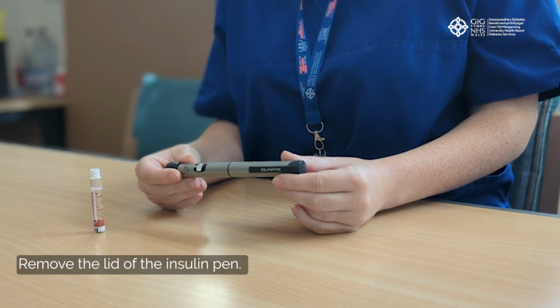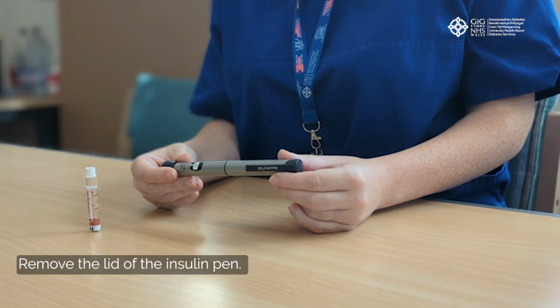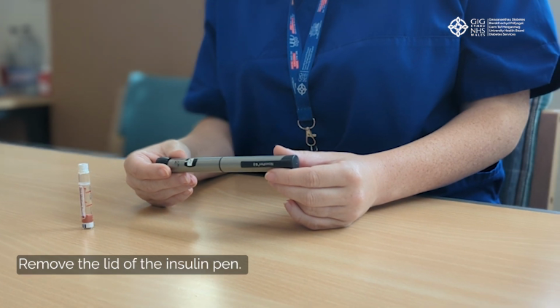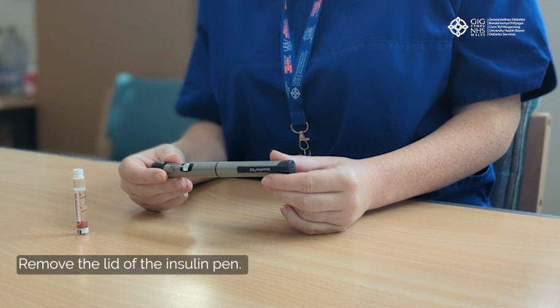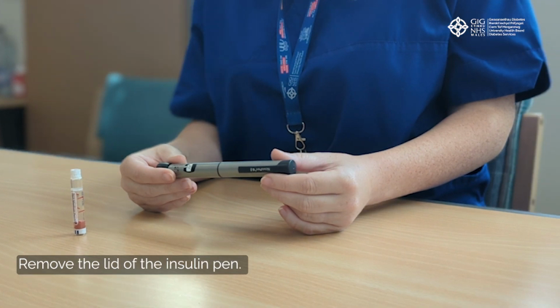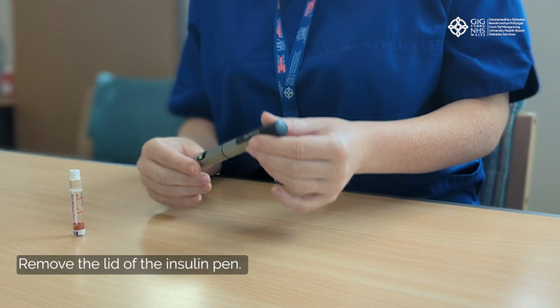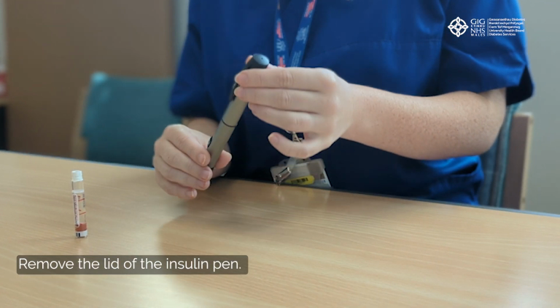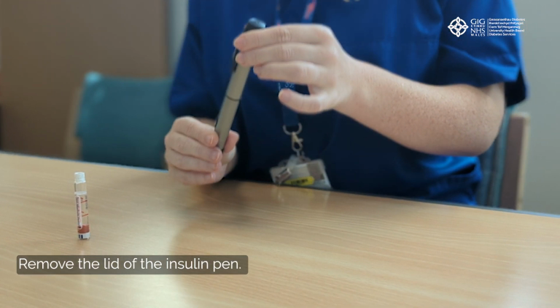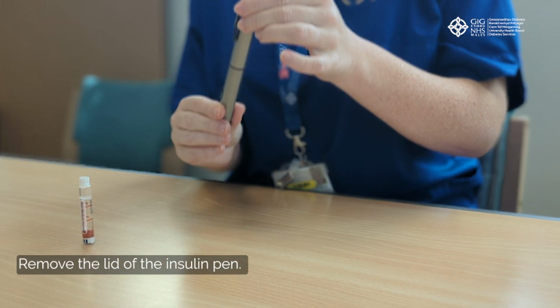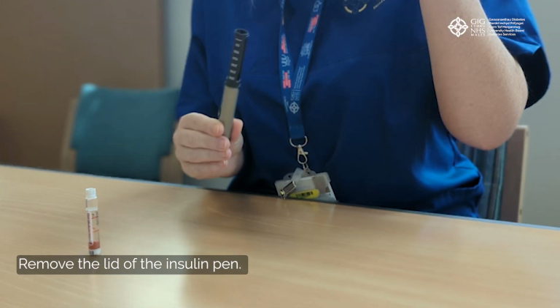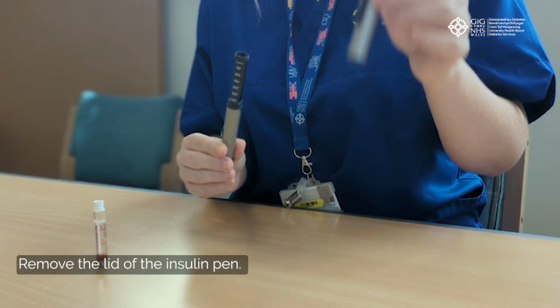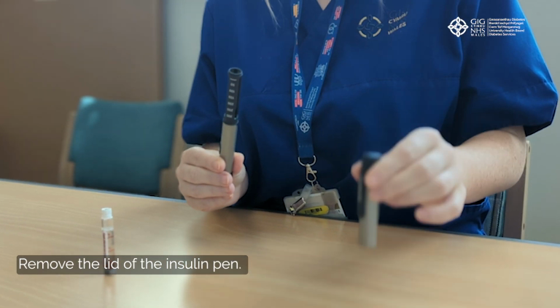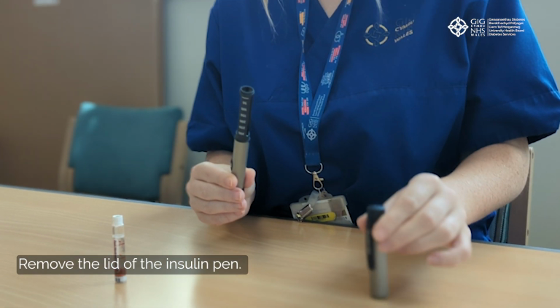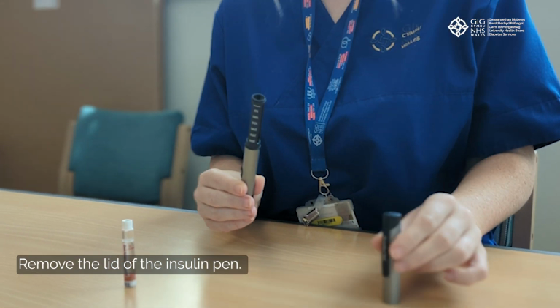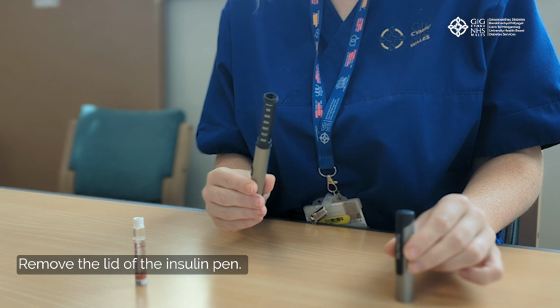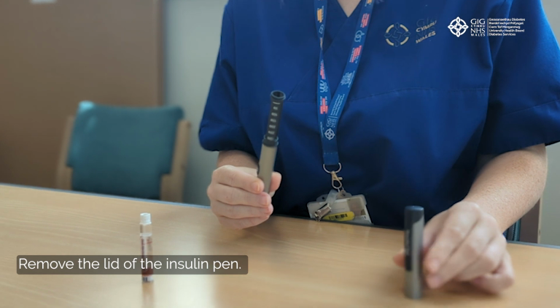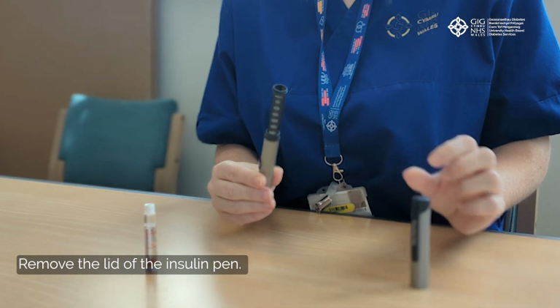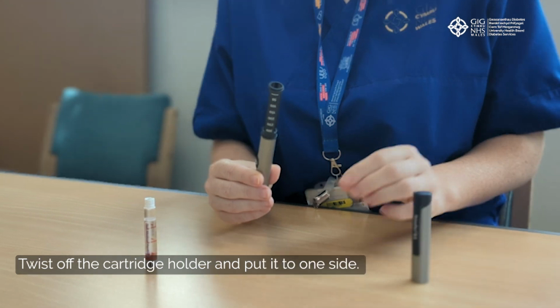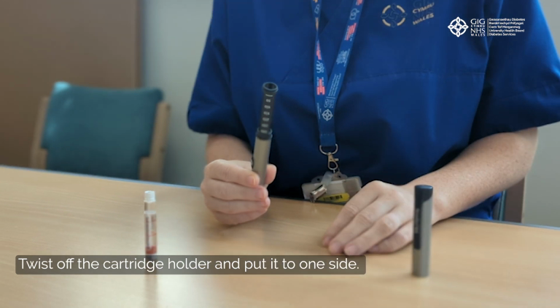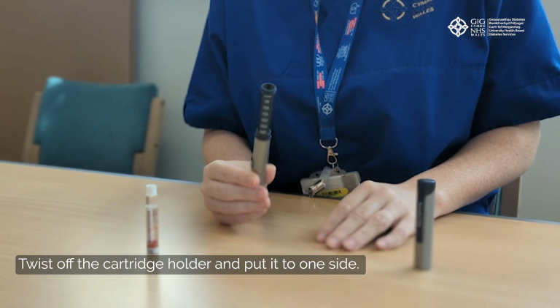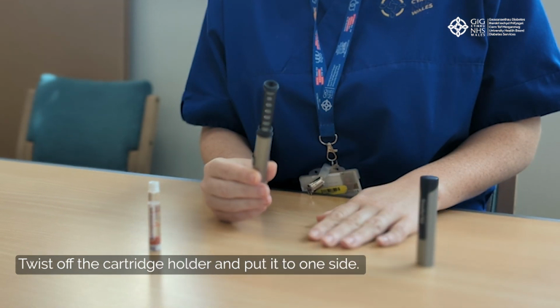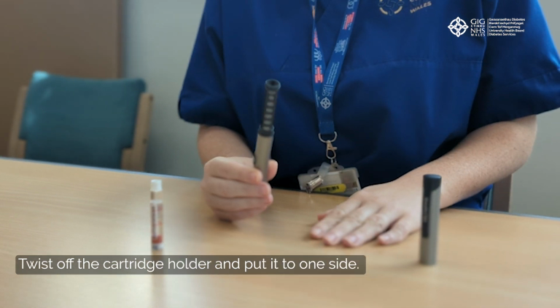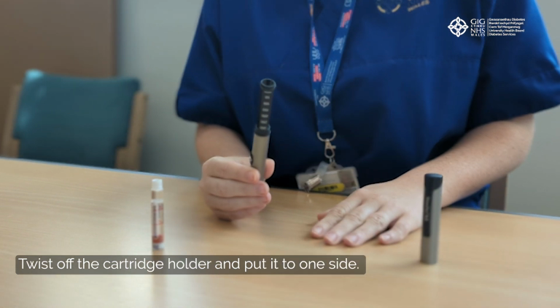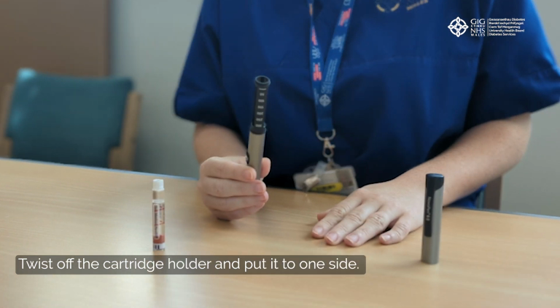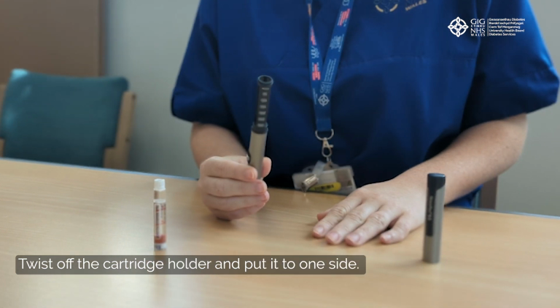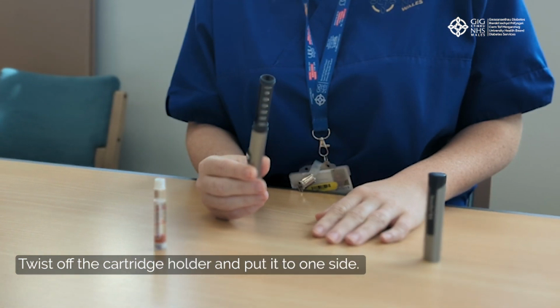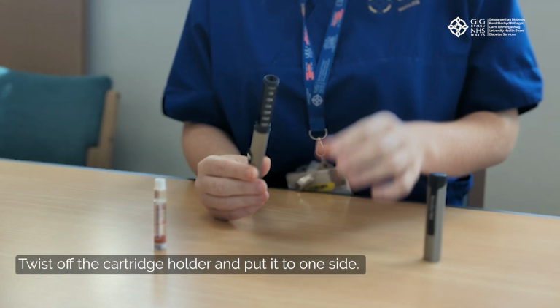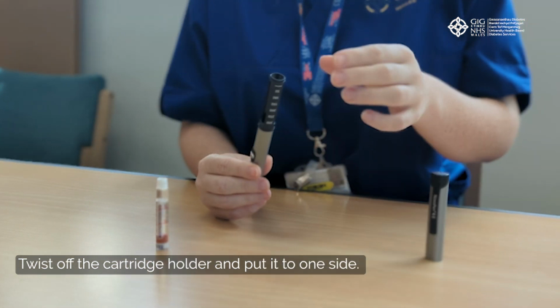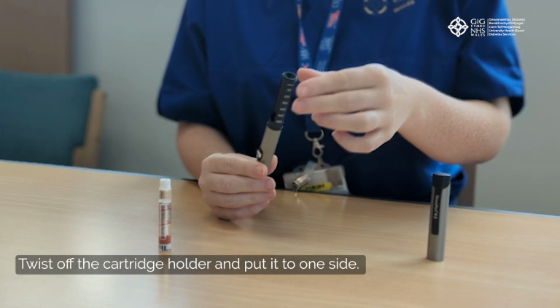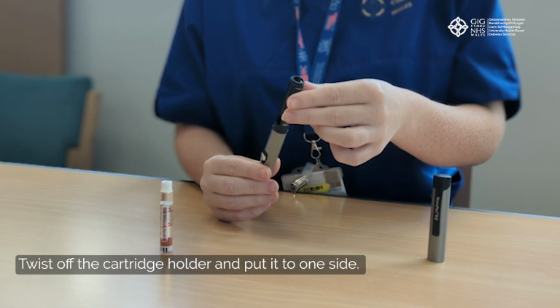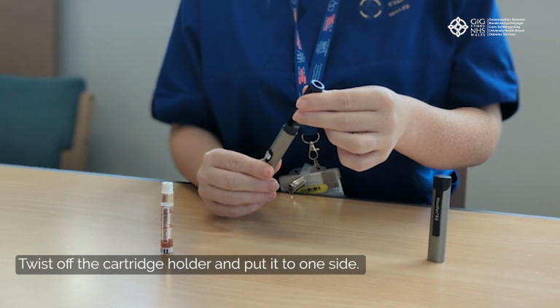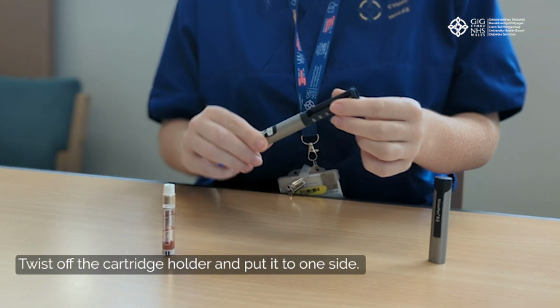Remove the lid of the insulin pen. Twist off the cartridge holder and put it to one side.